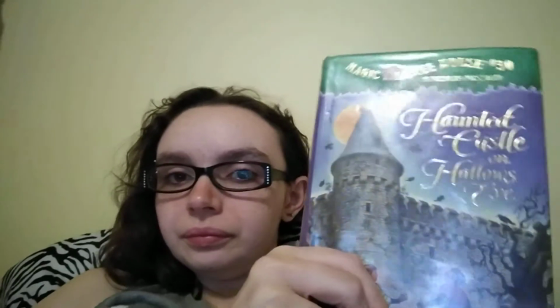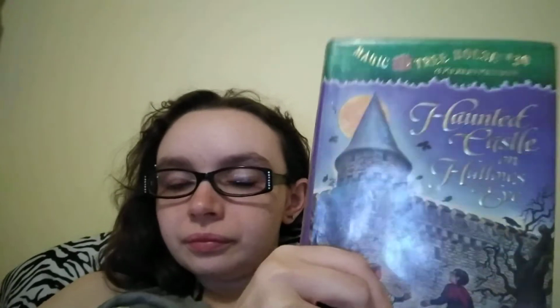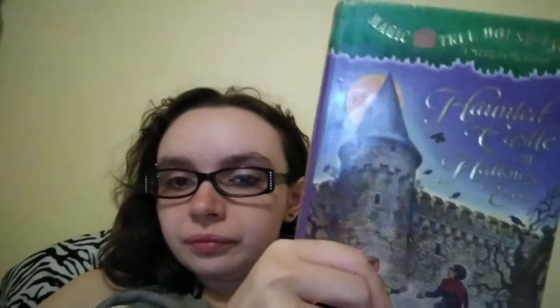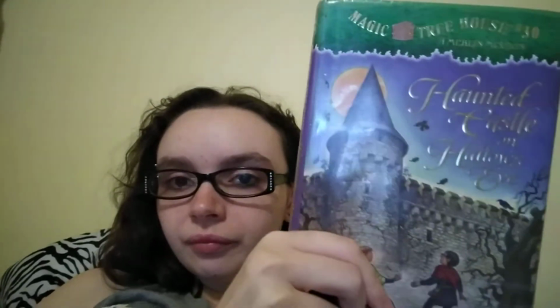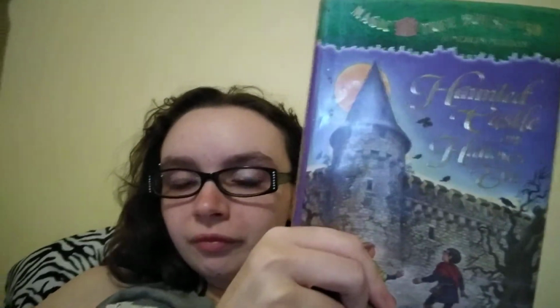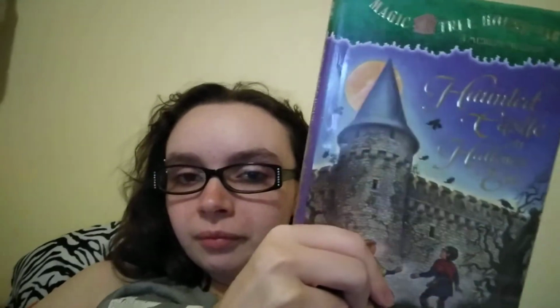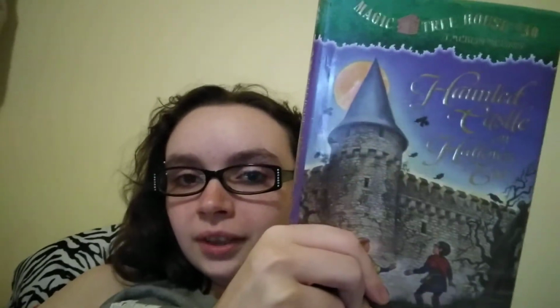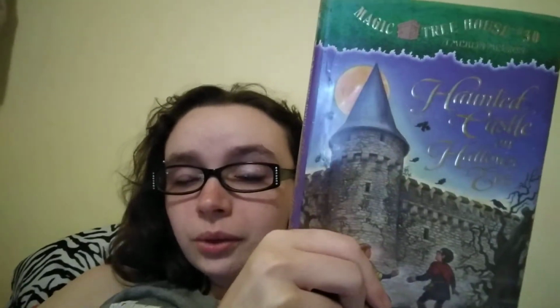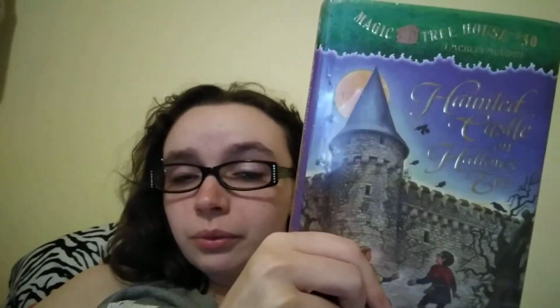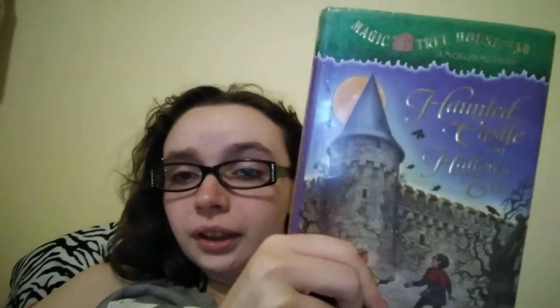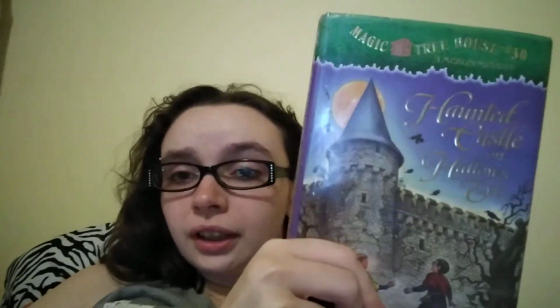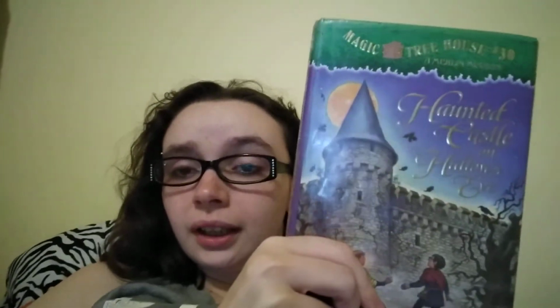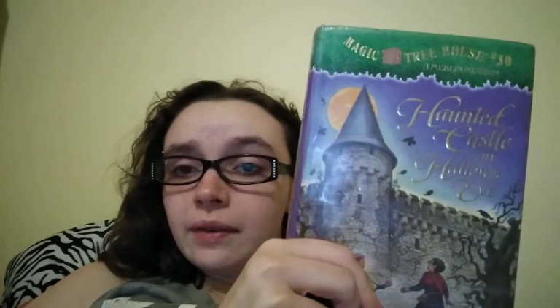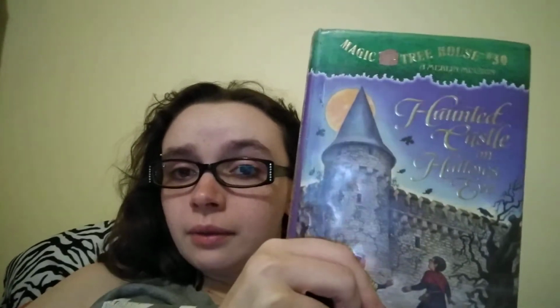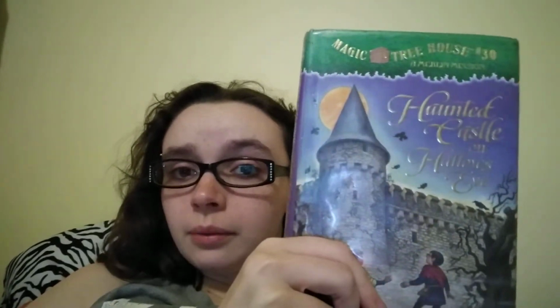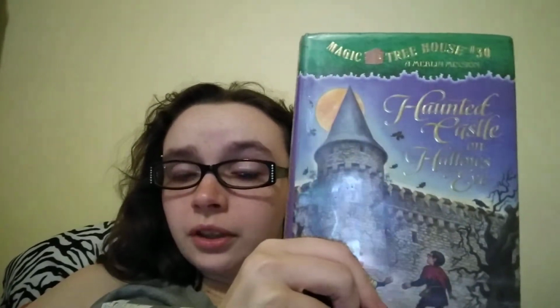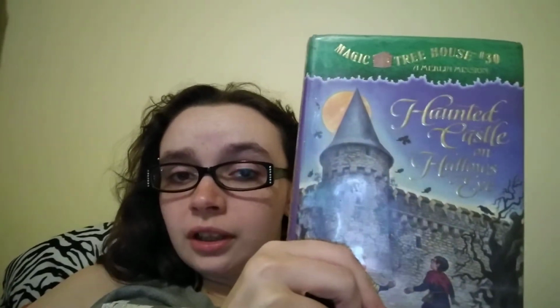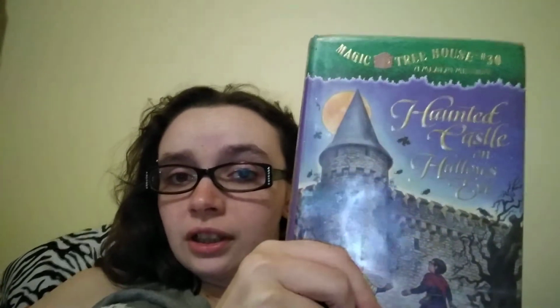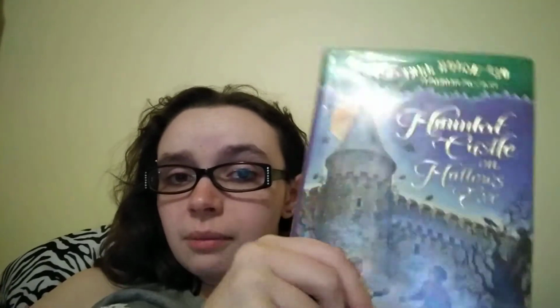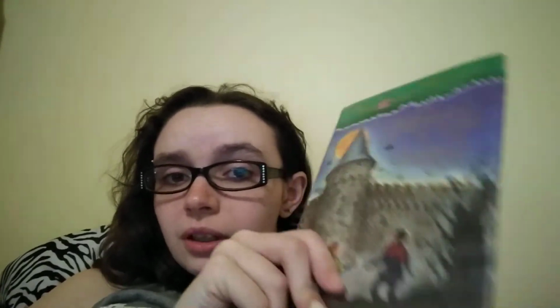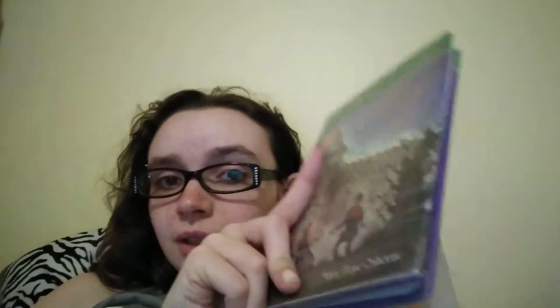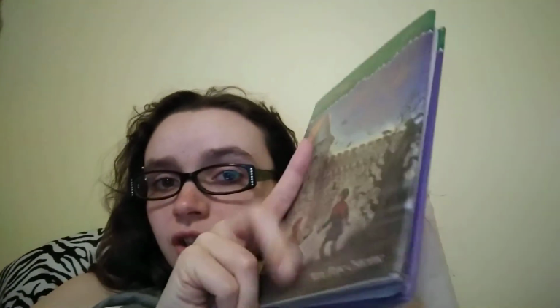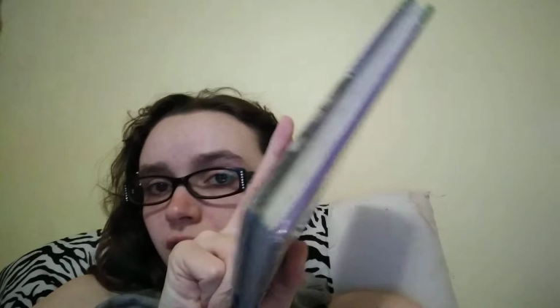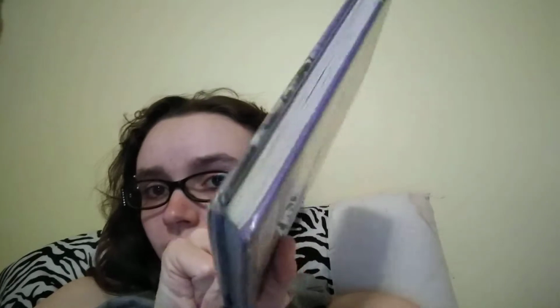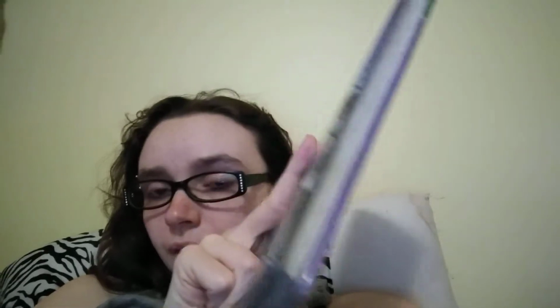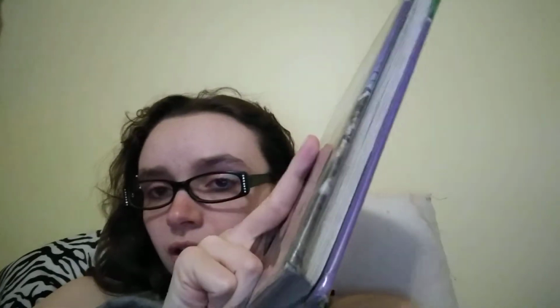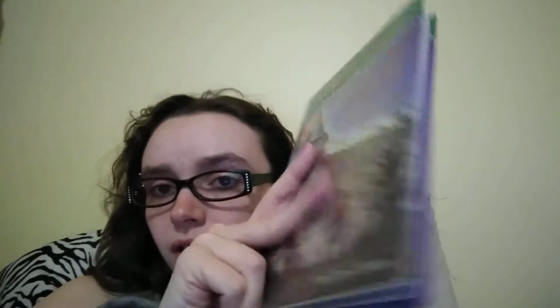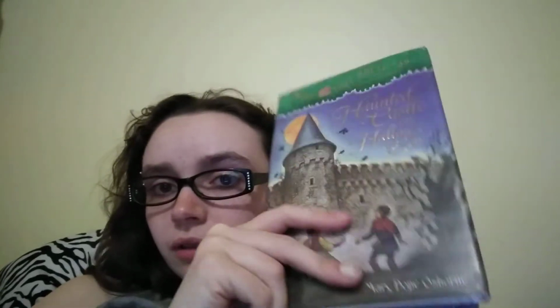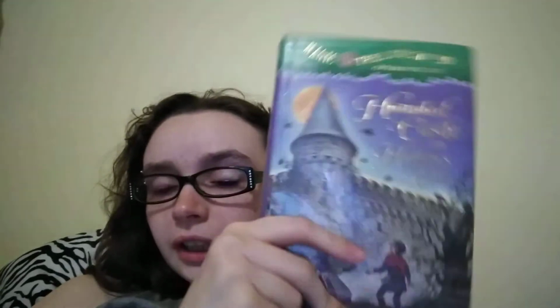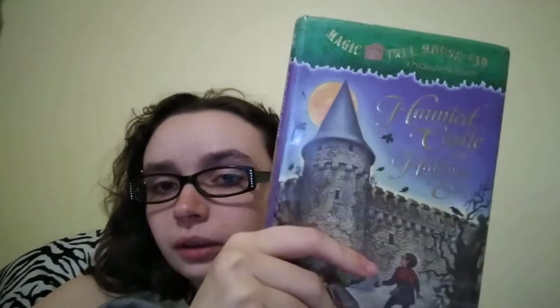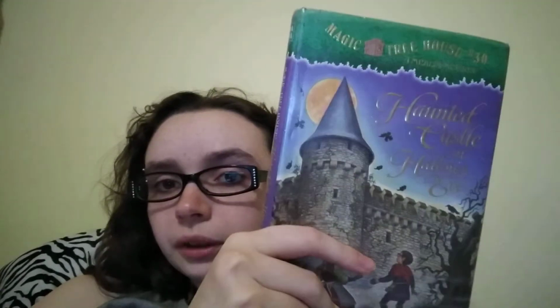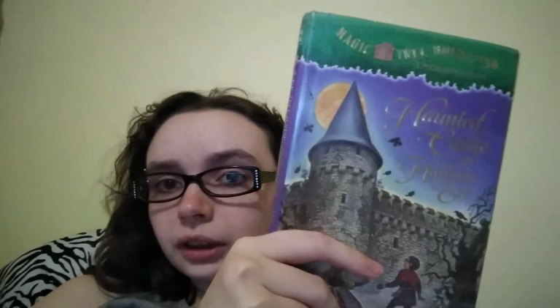This was really good. I give this one four stars. The Merlin missions are a little bit longer than the regular books.